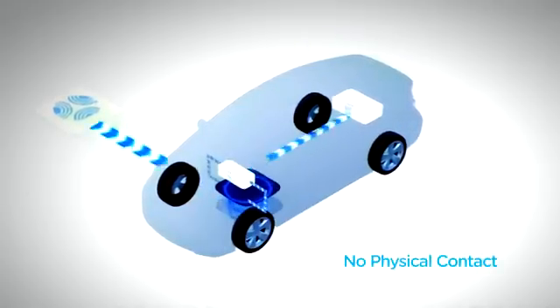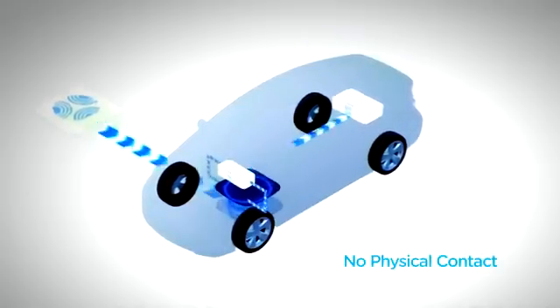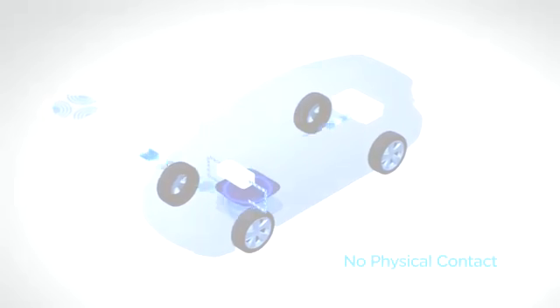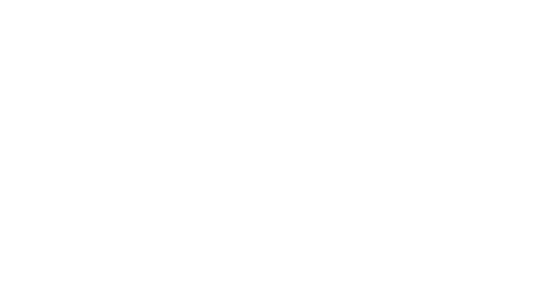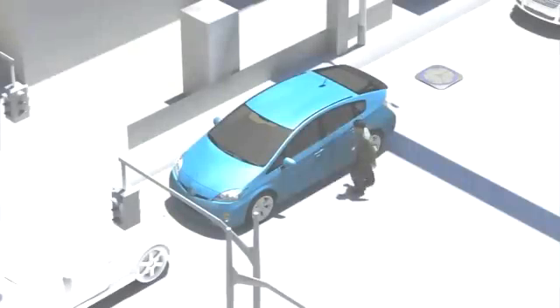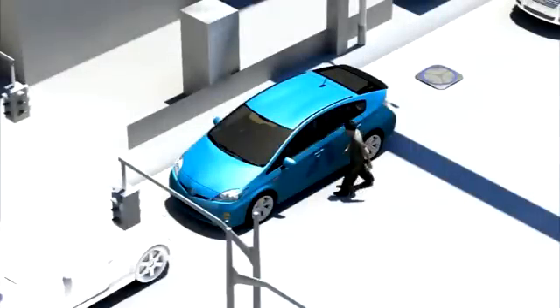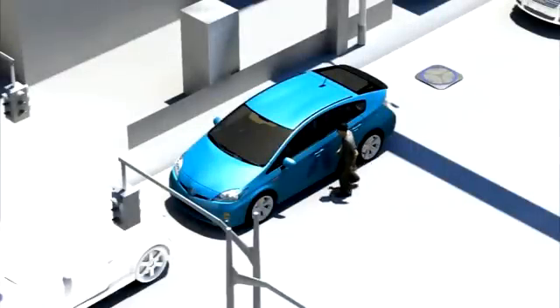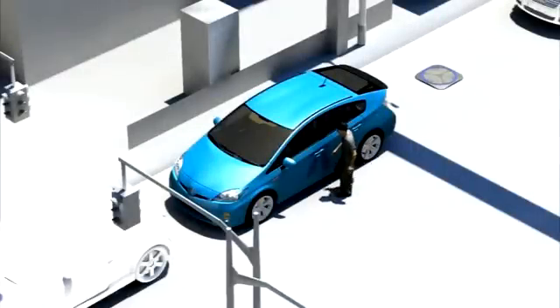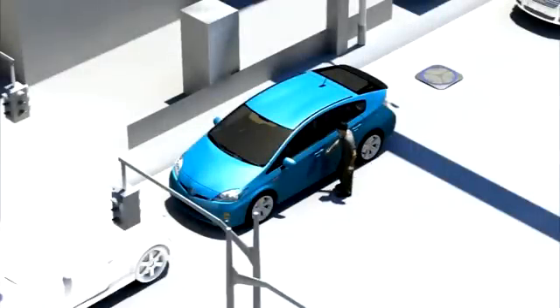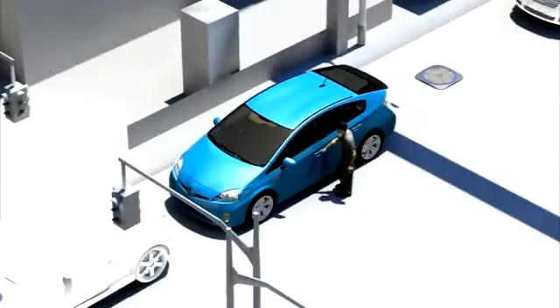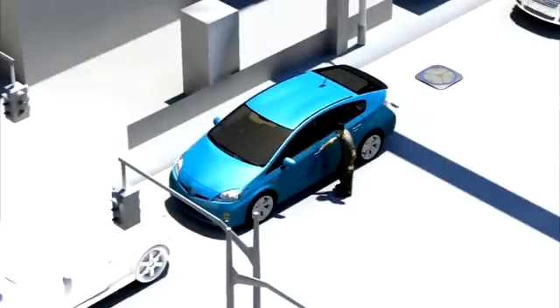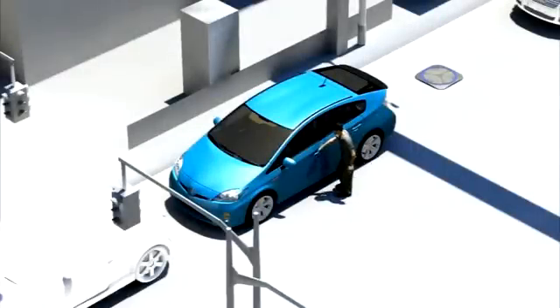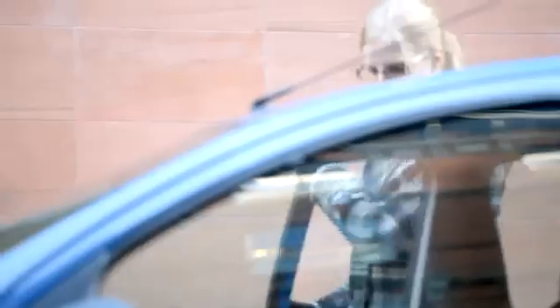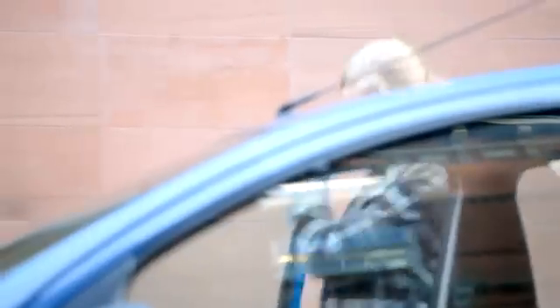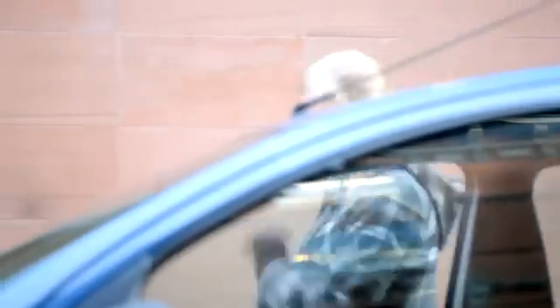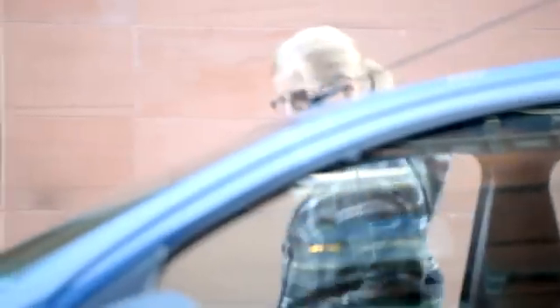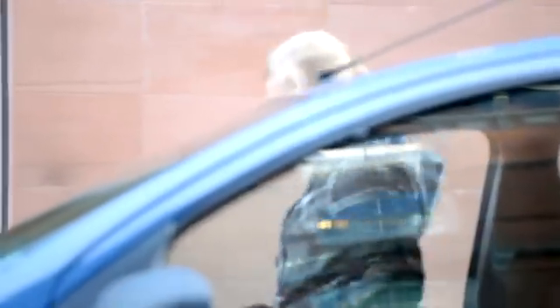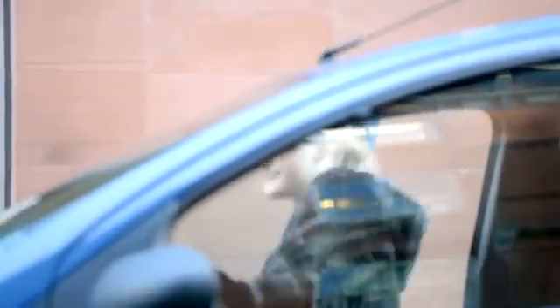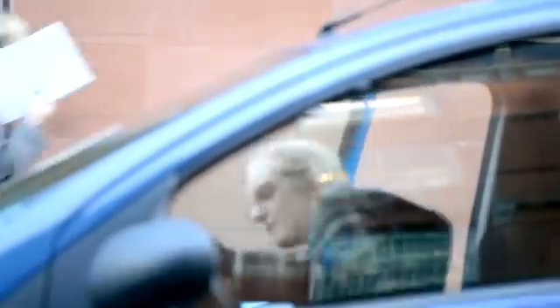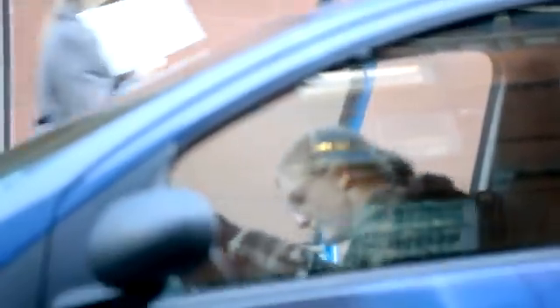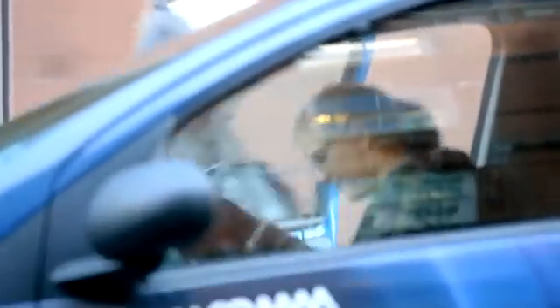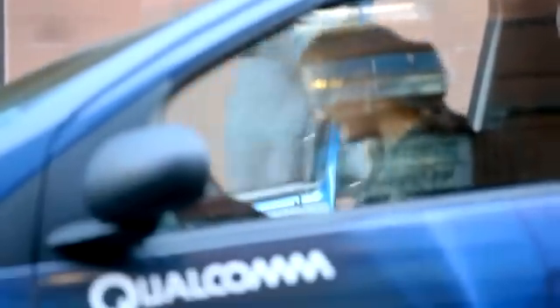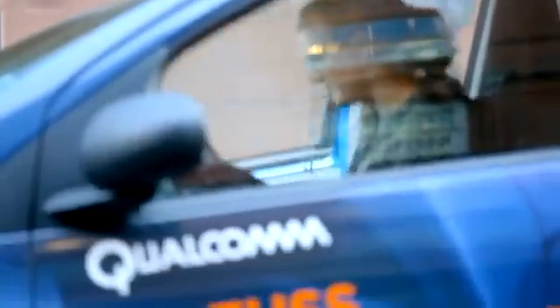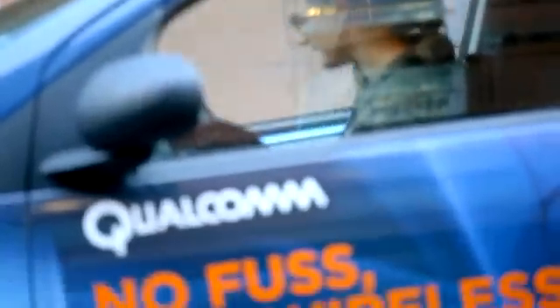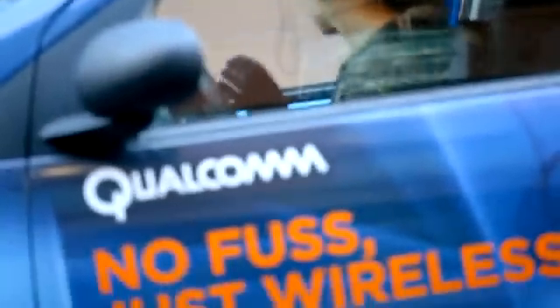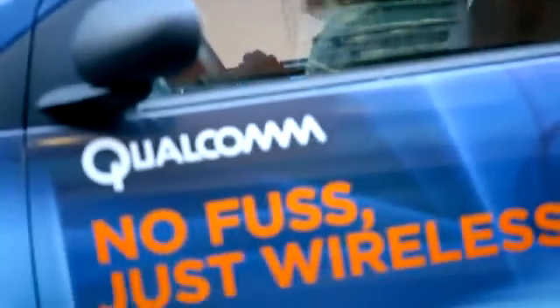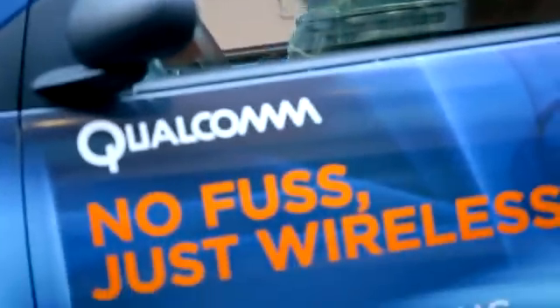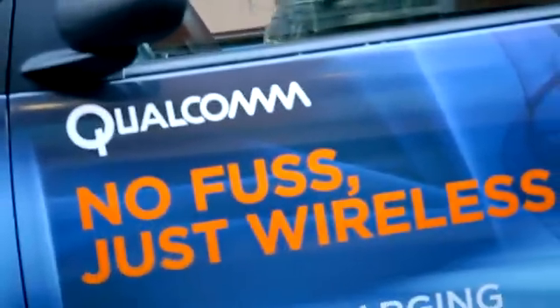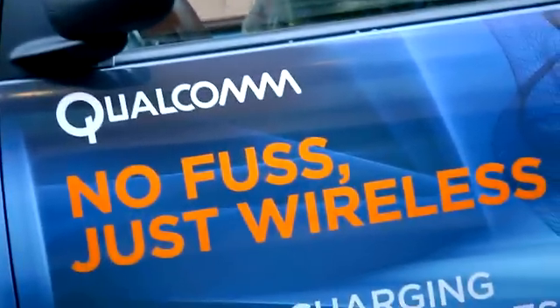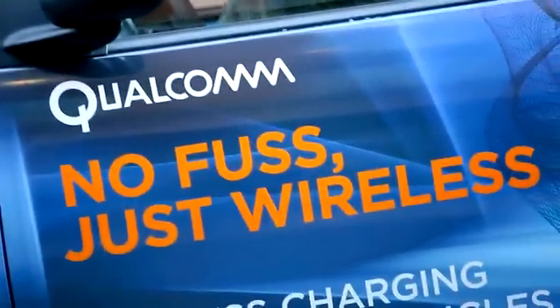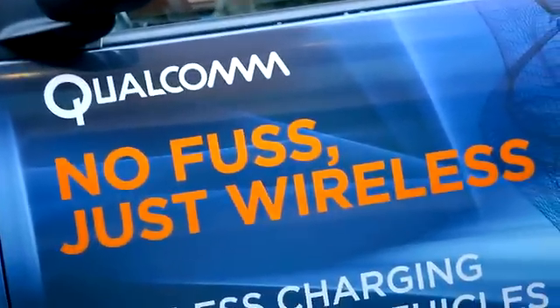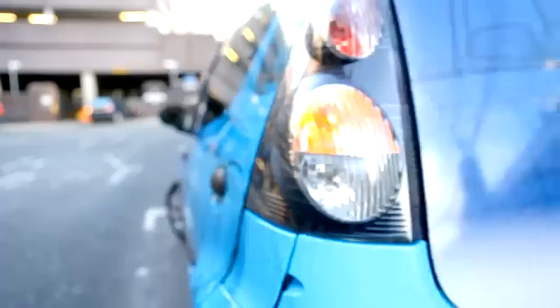Wireless charging involves no cables, so there's no need to plug in. No fuss, just wireless.